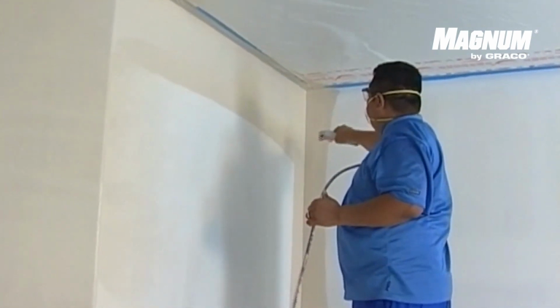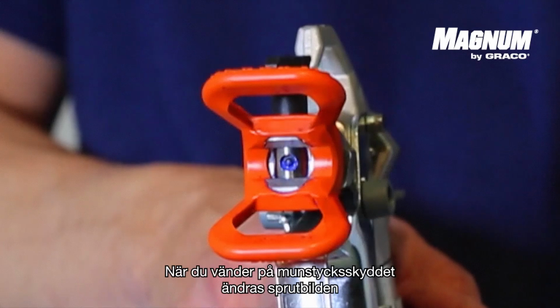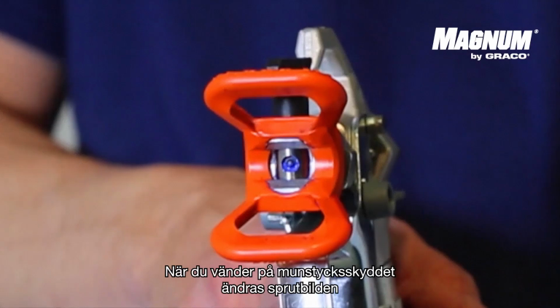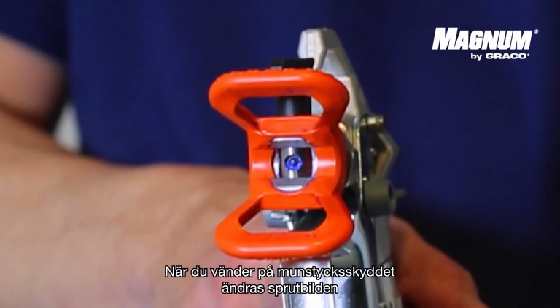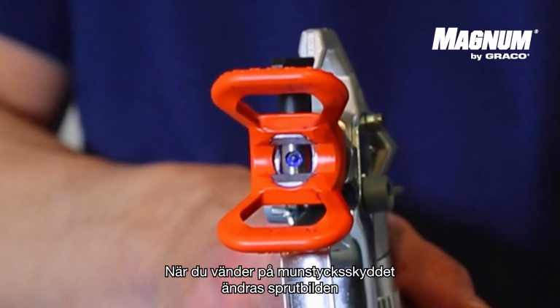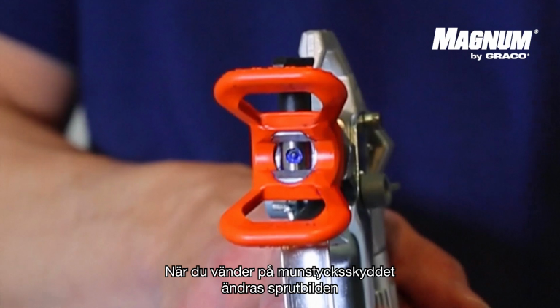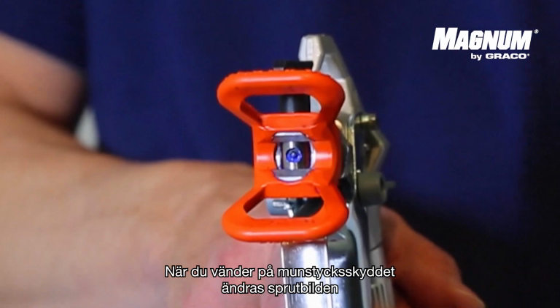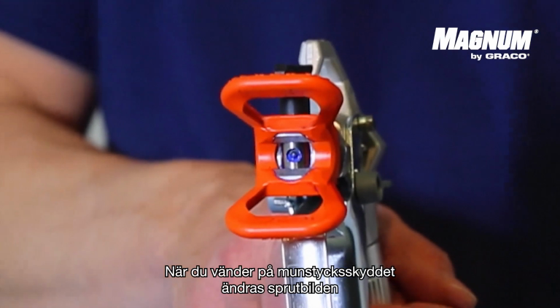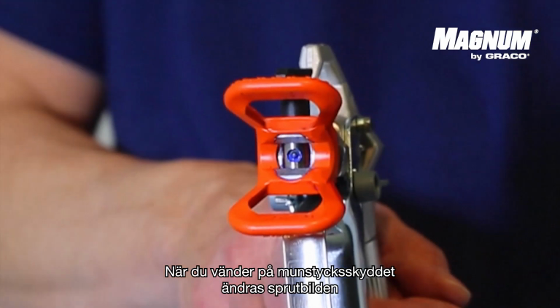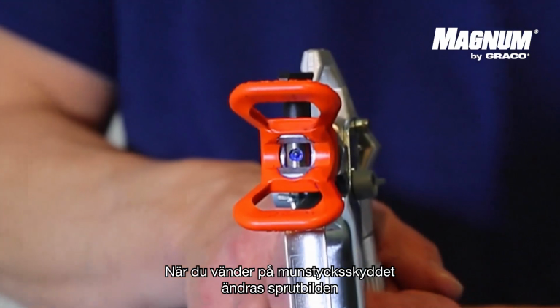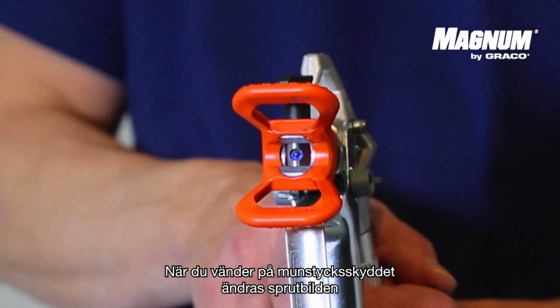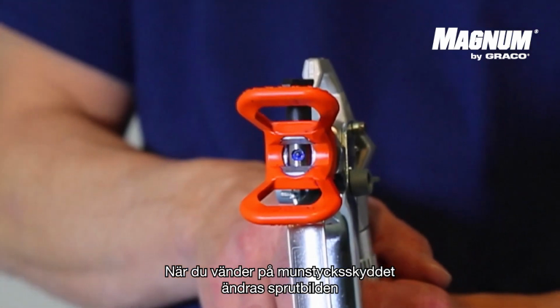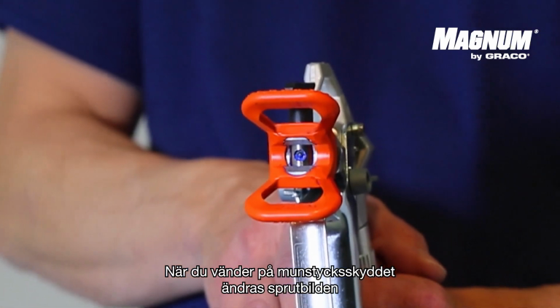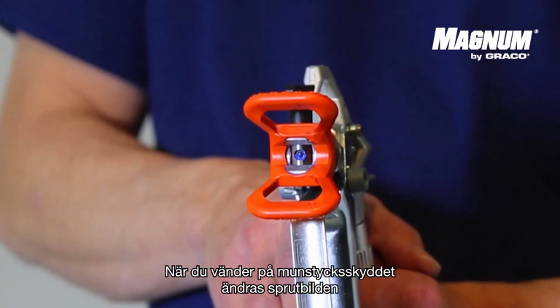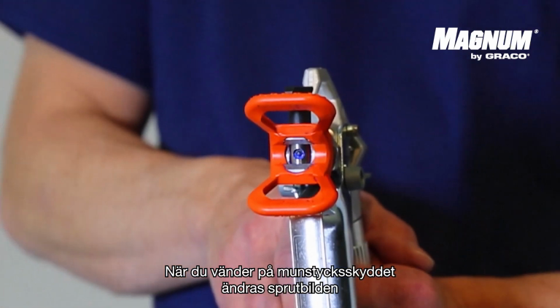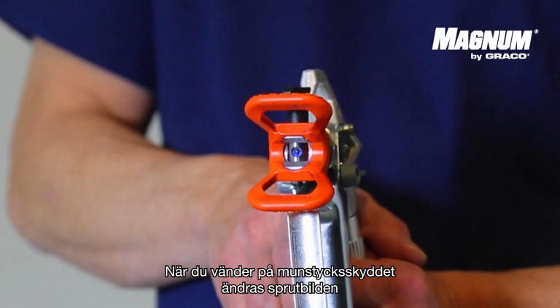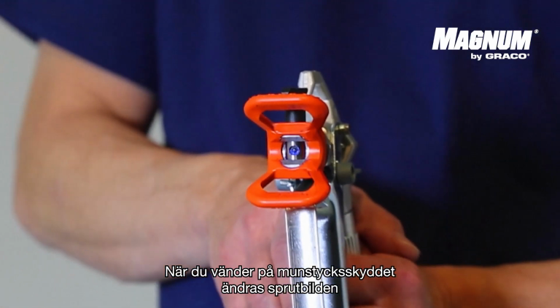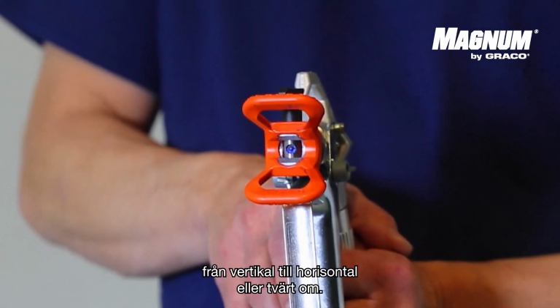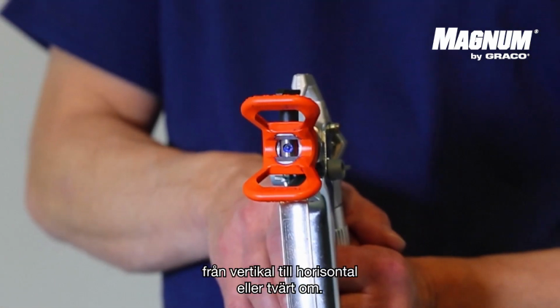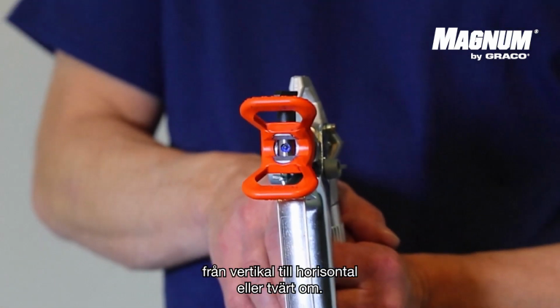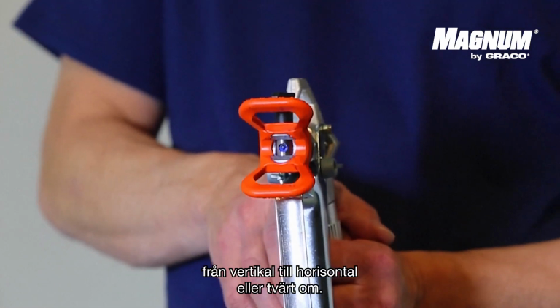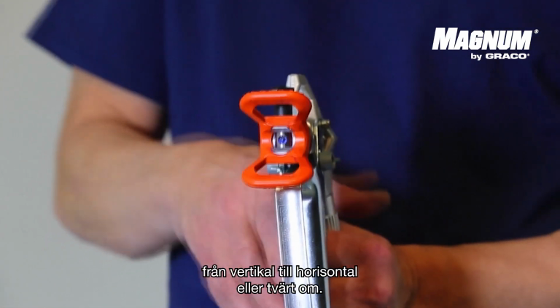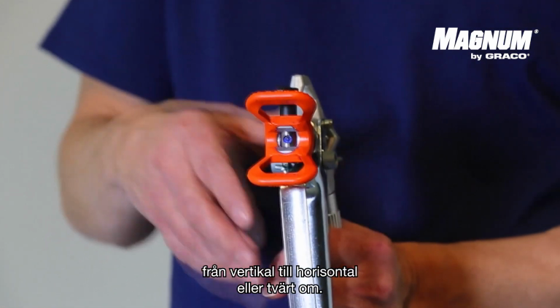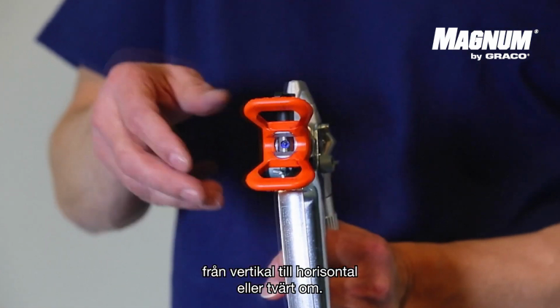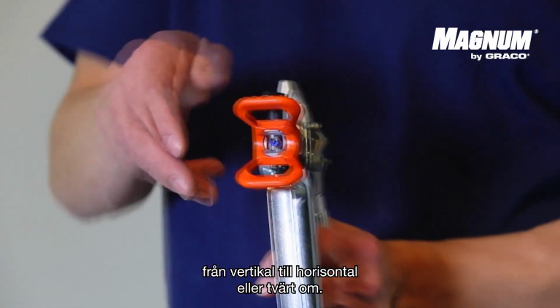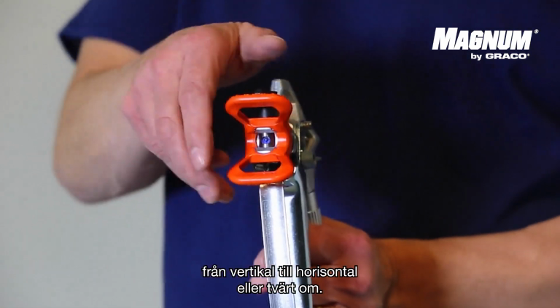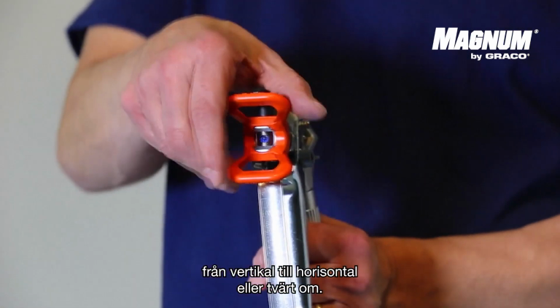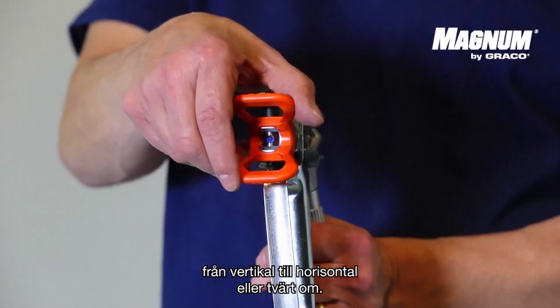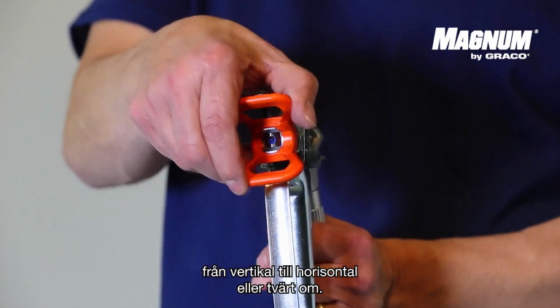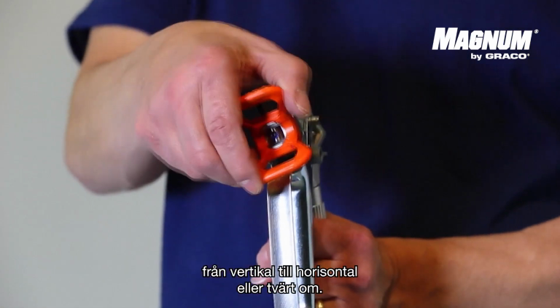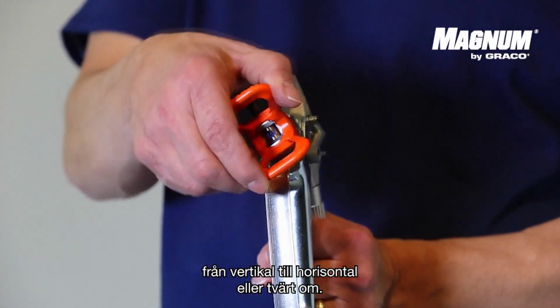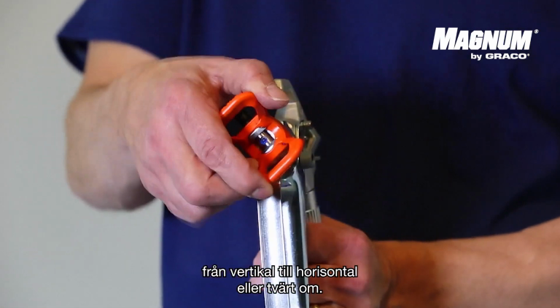When you turn the tip guard, the spray pattern will change from vertical to horizontal or the other way around.